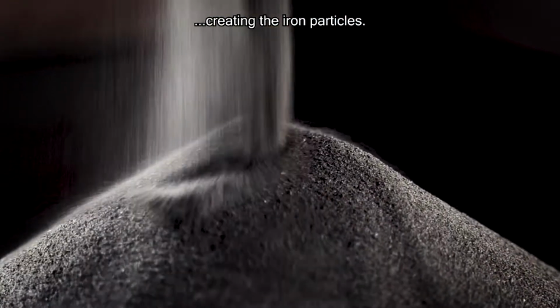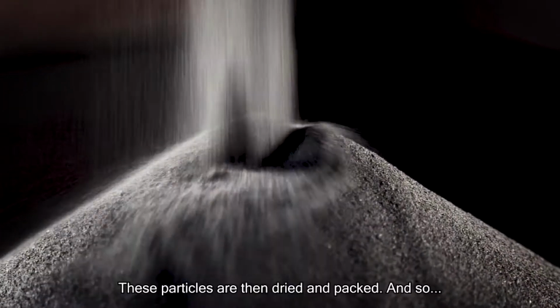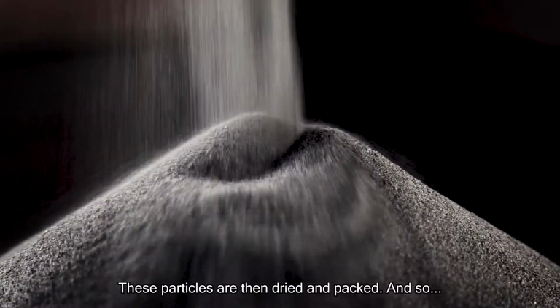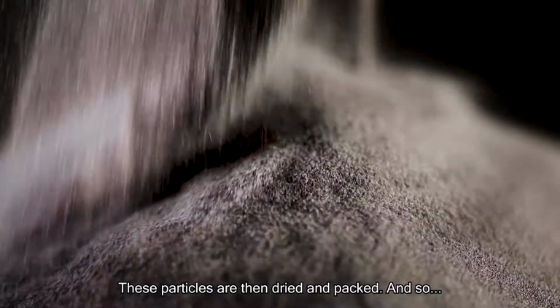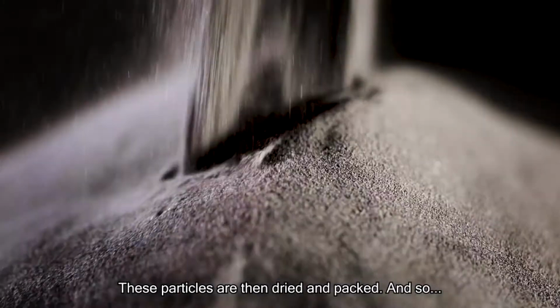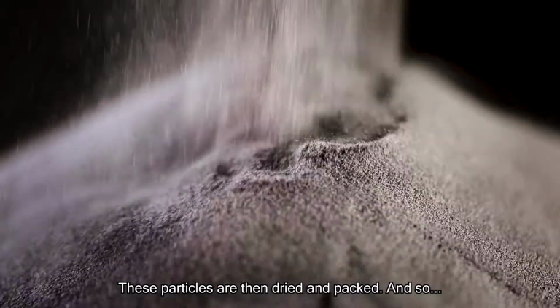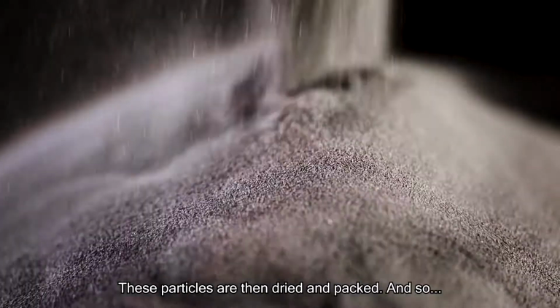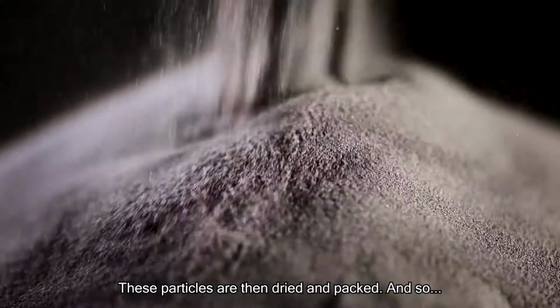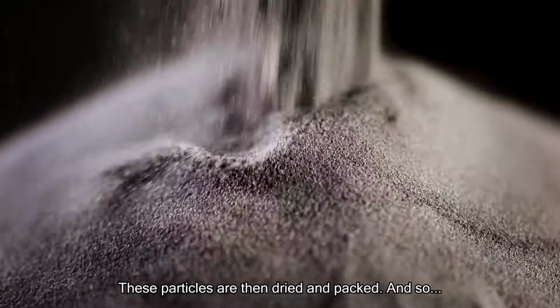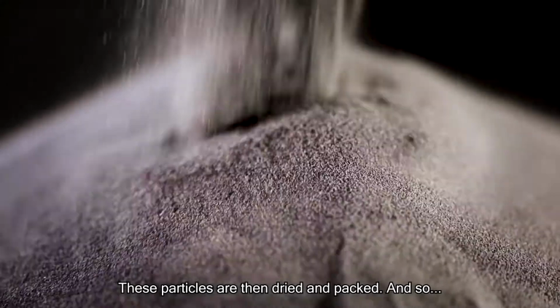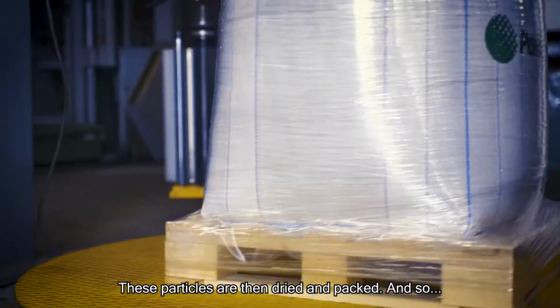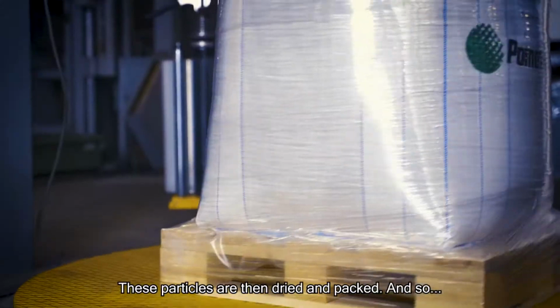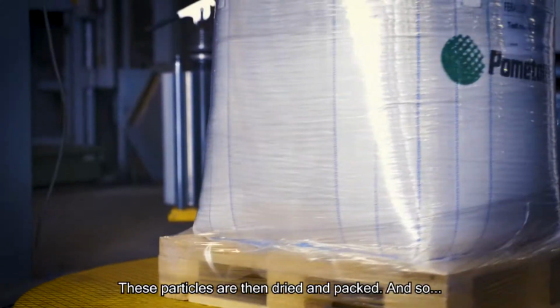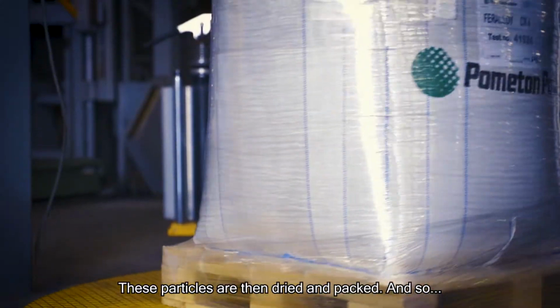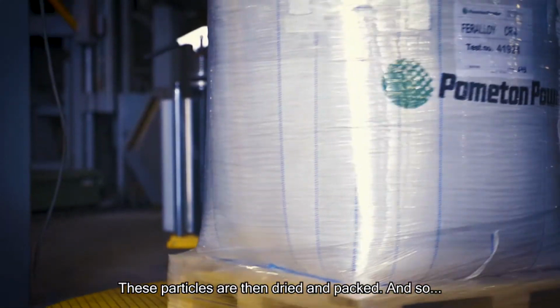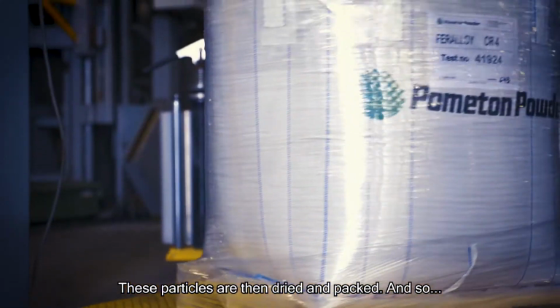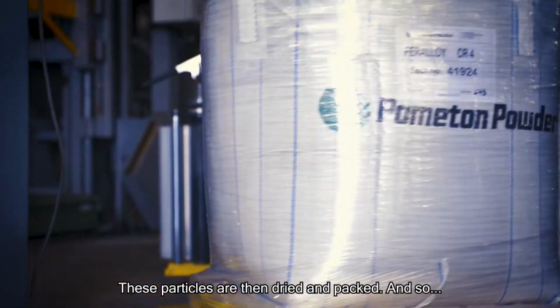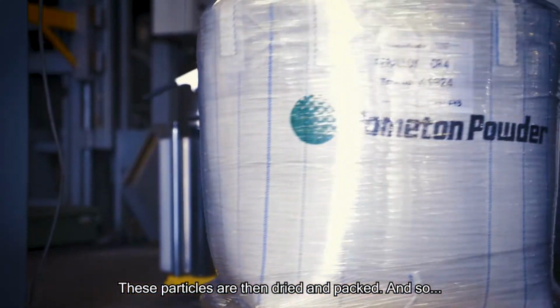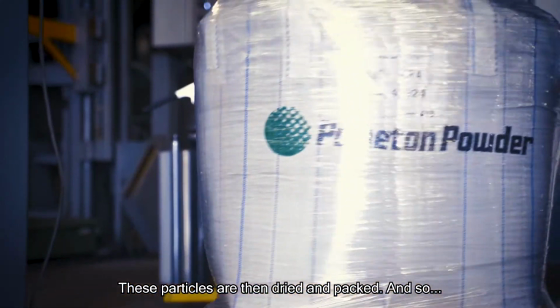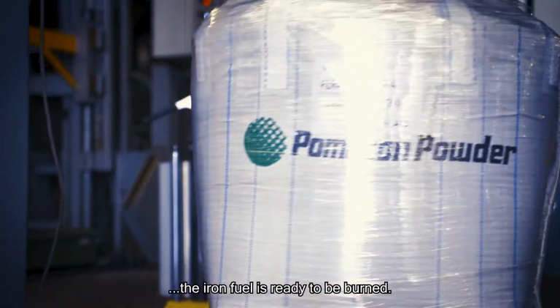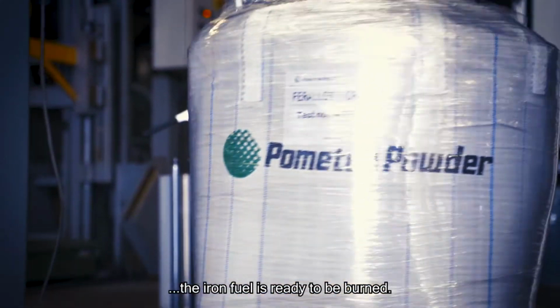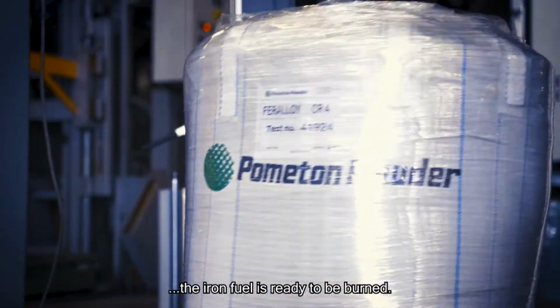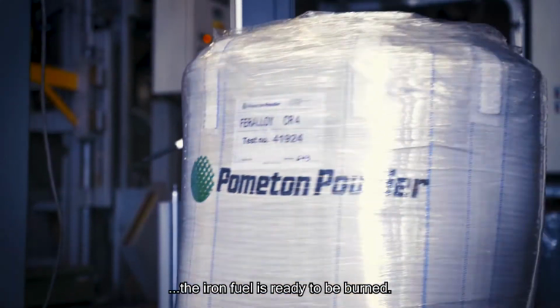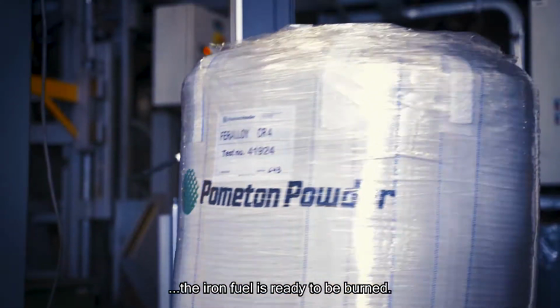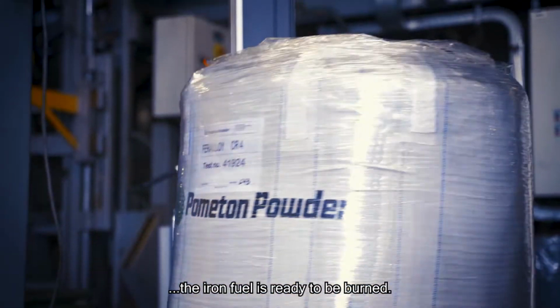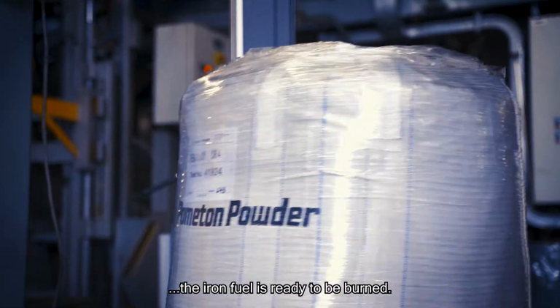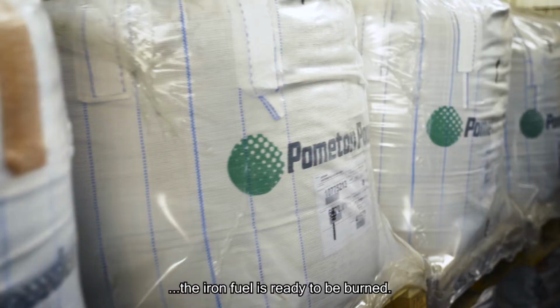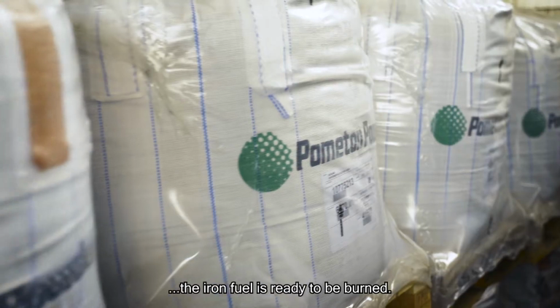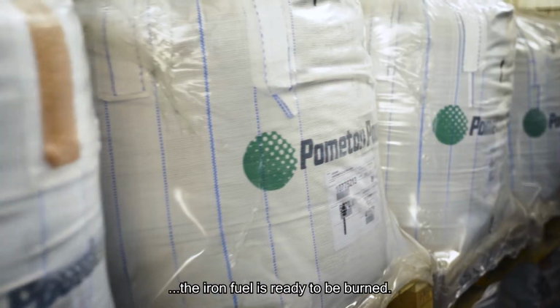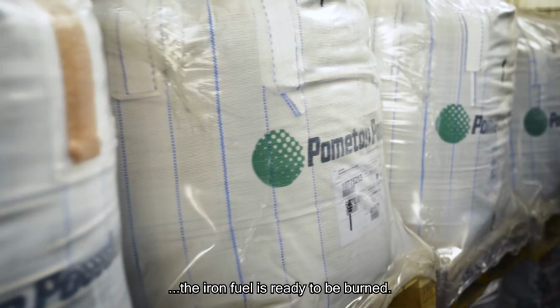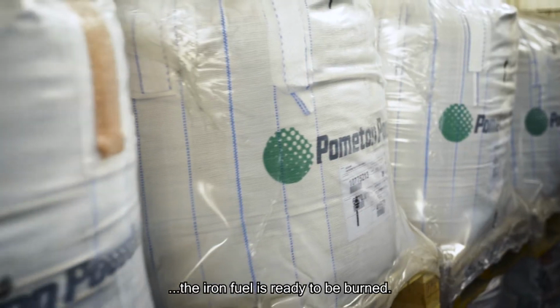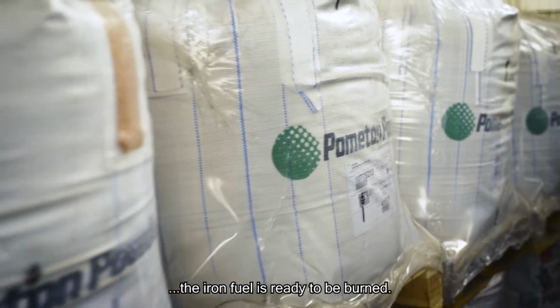These particles are then dried and packed, and so the iron fuel is ready to be burned.